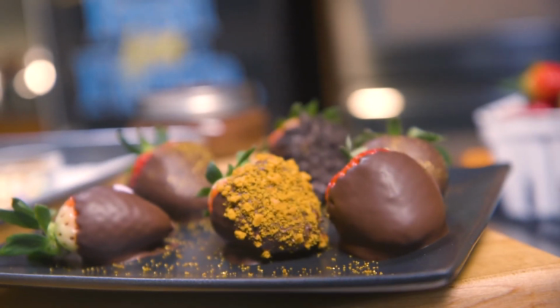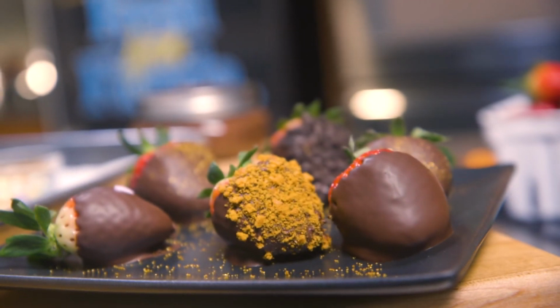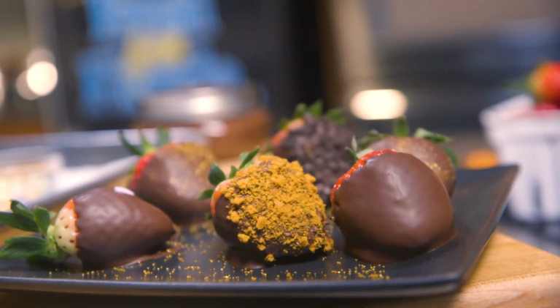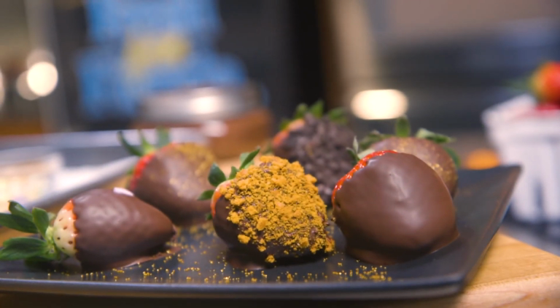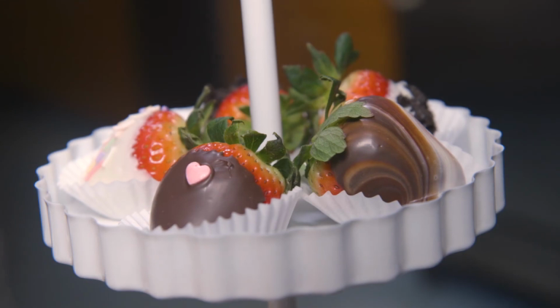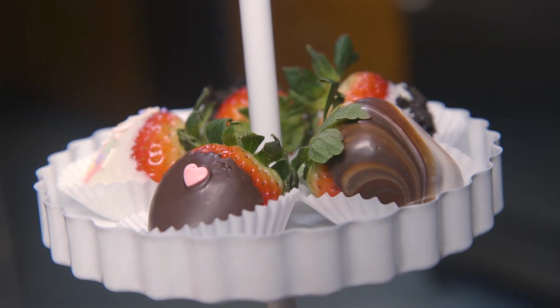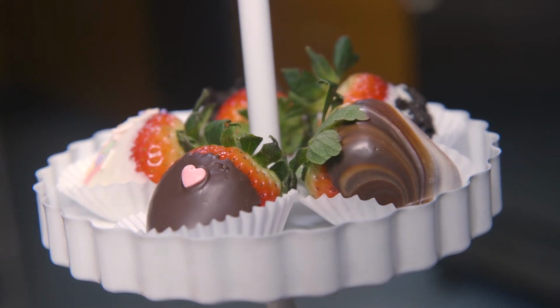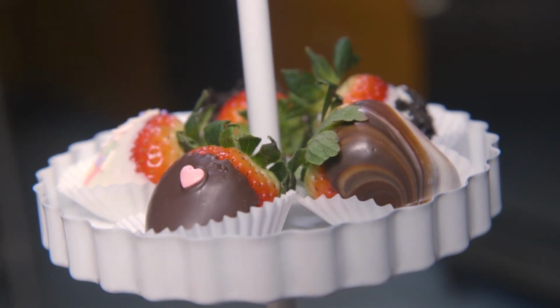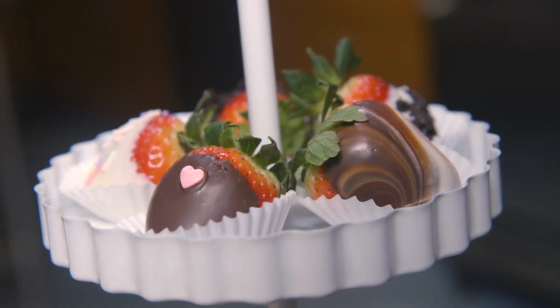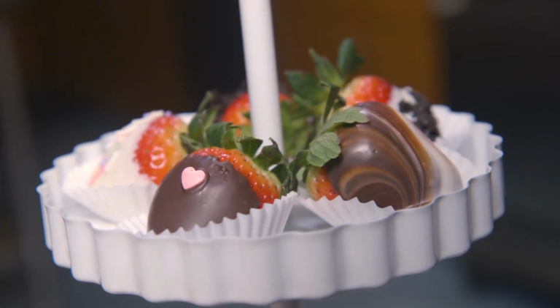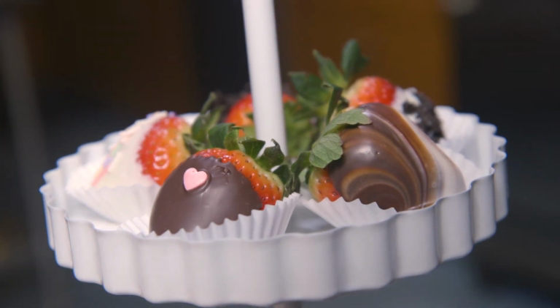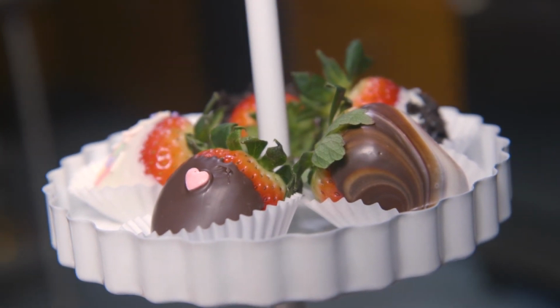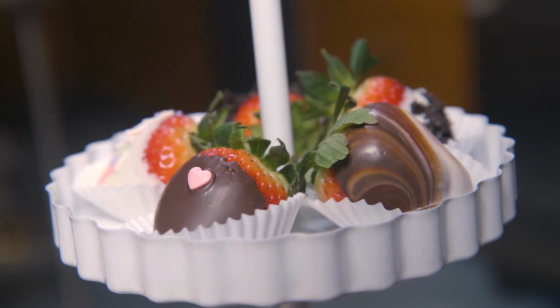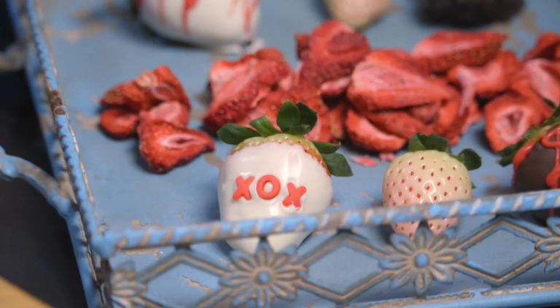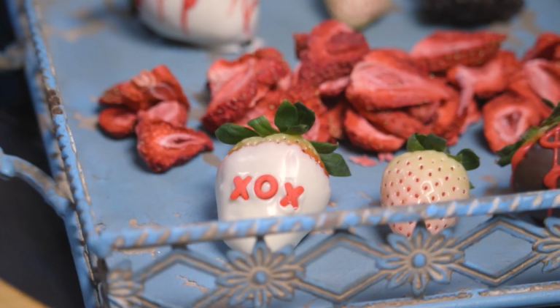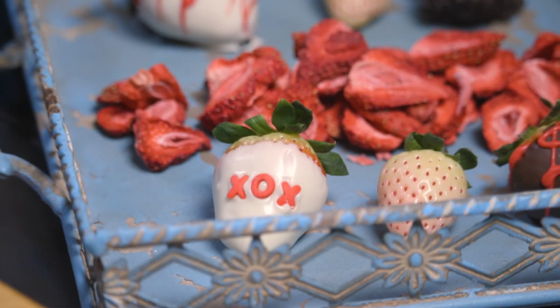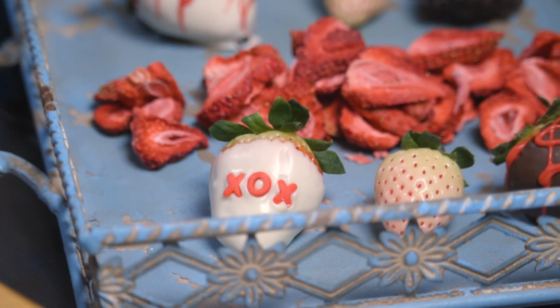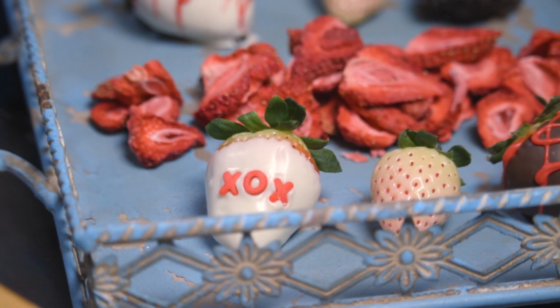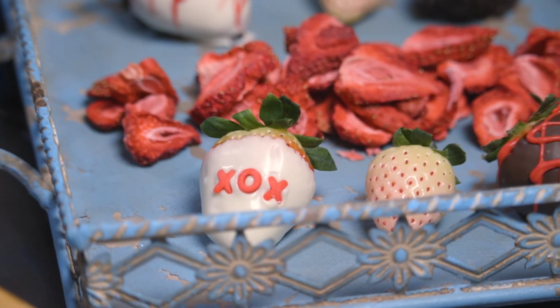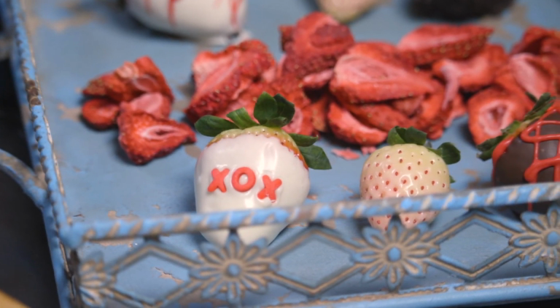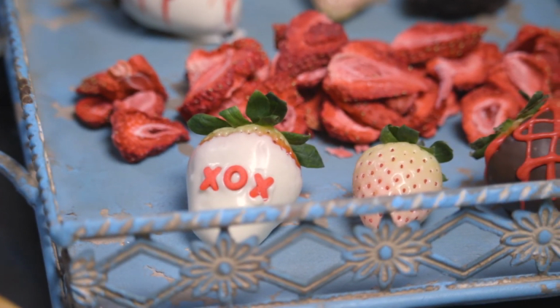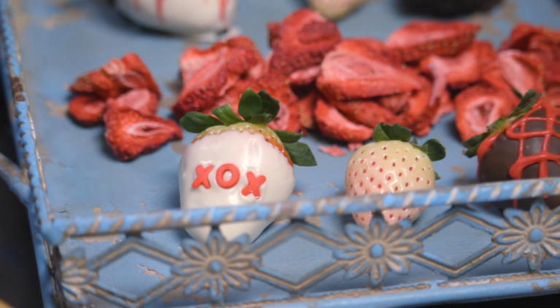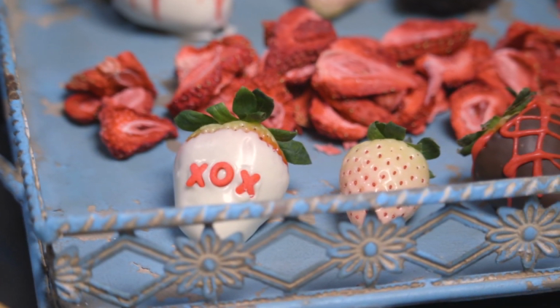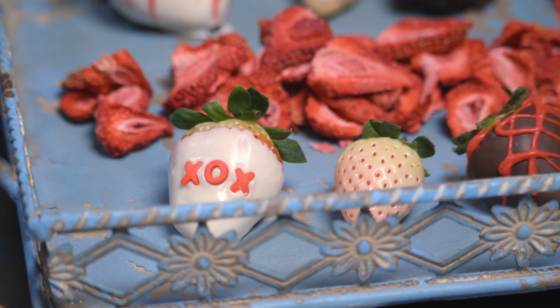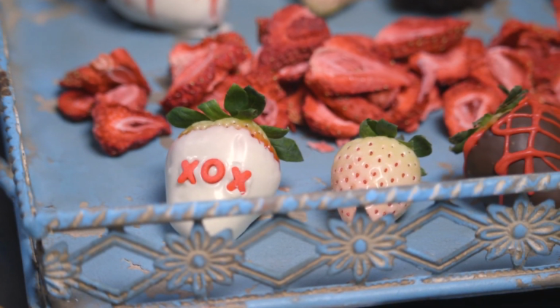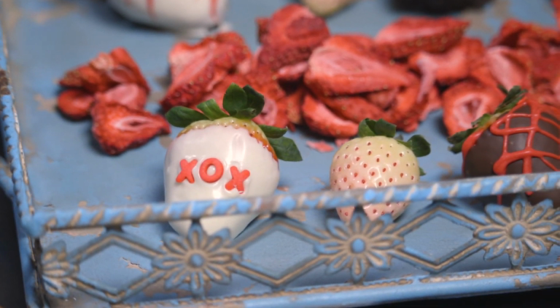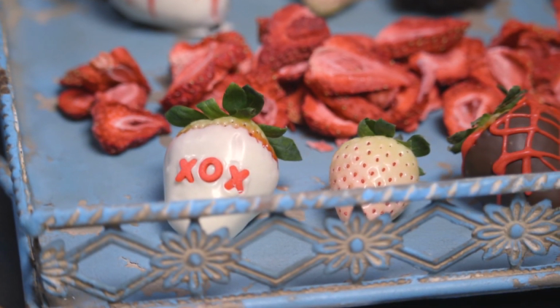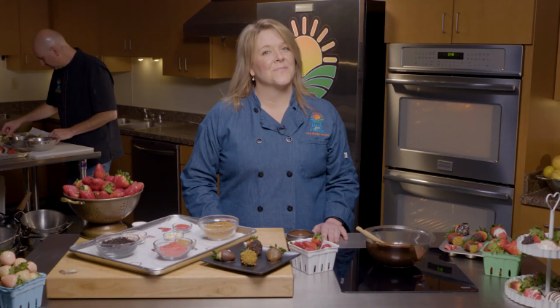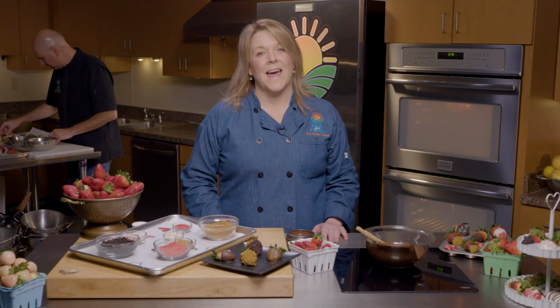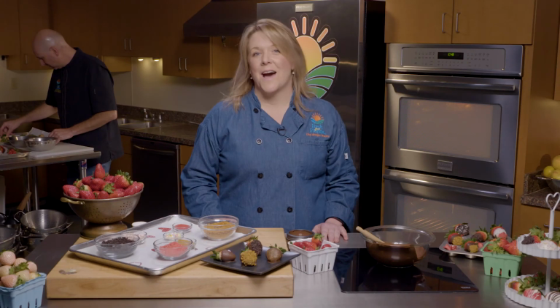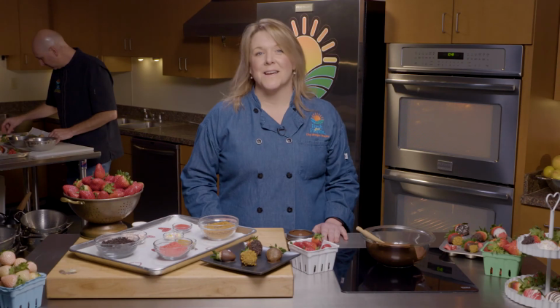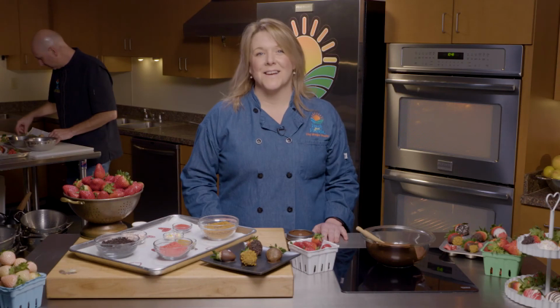It's fun — make sure you get everyone involved. Go to followfreshfromflorida.com to find this recipe and many more like it, and happy cooking!